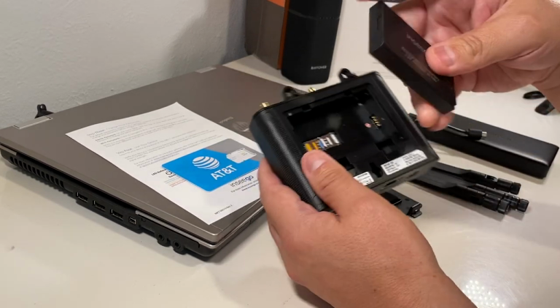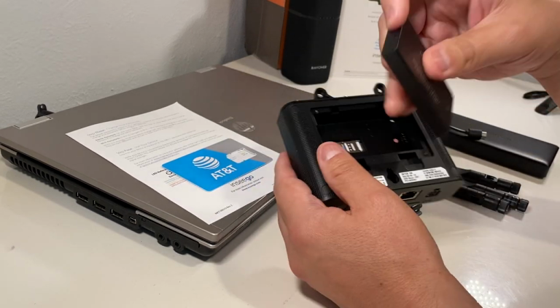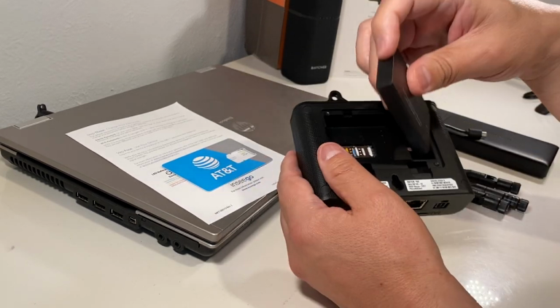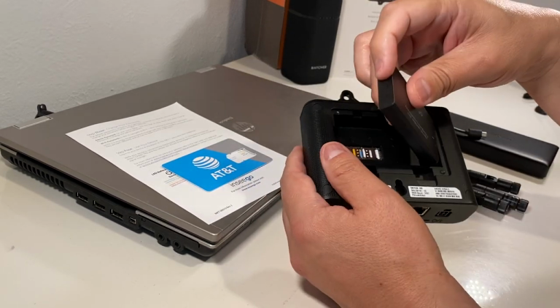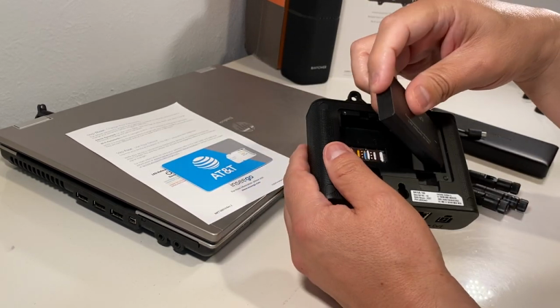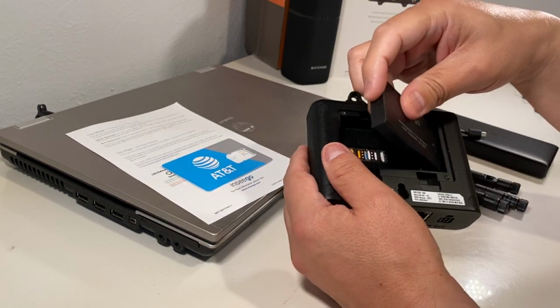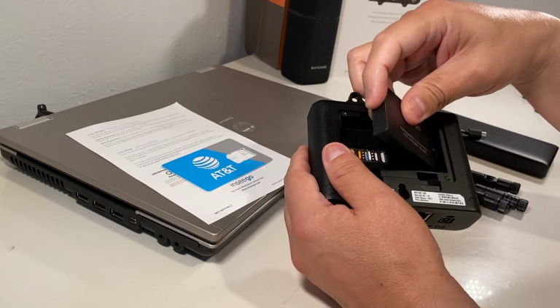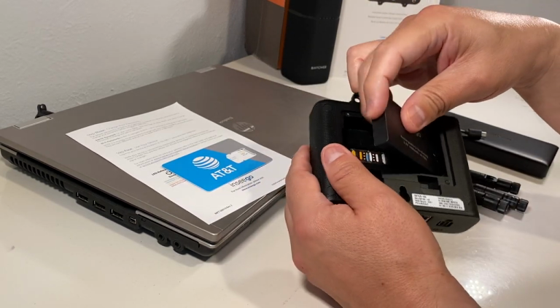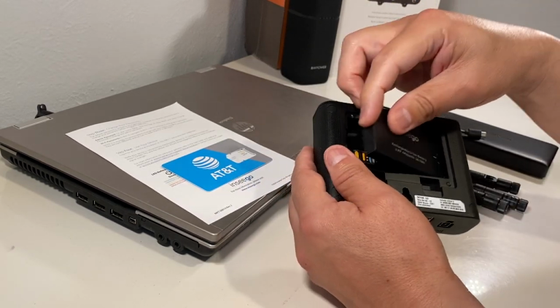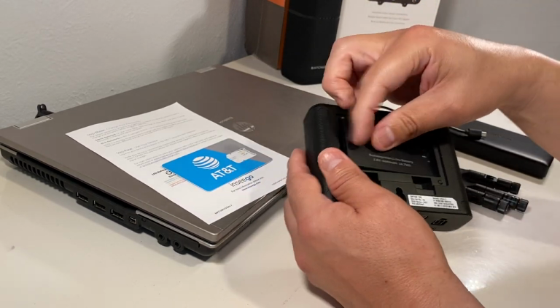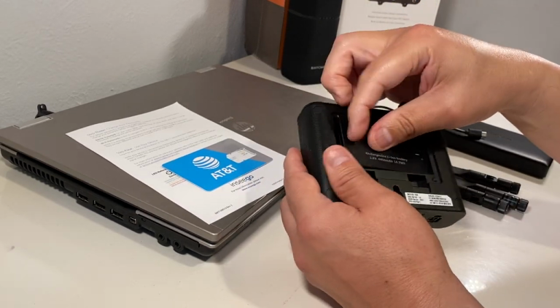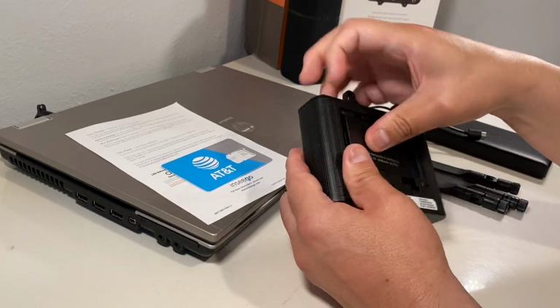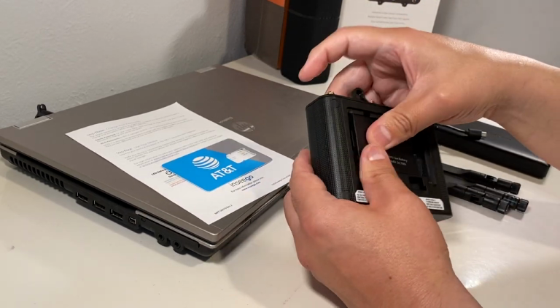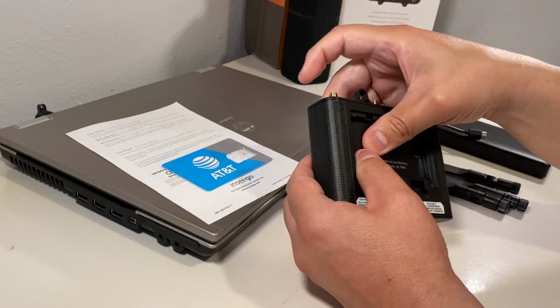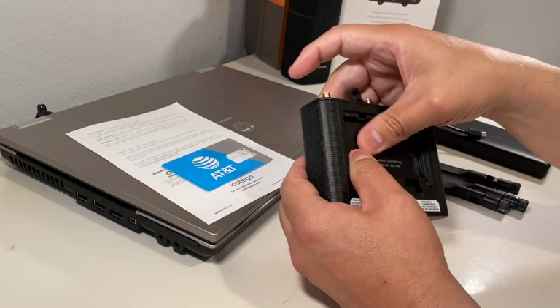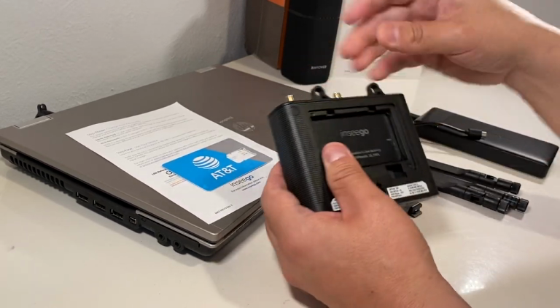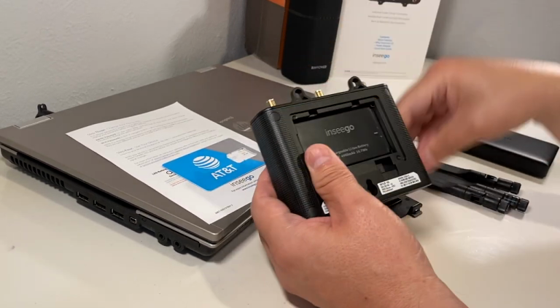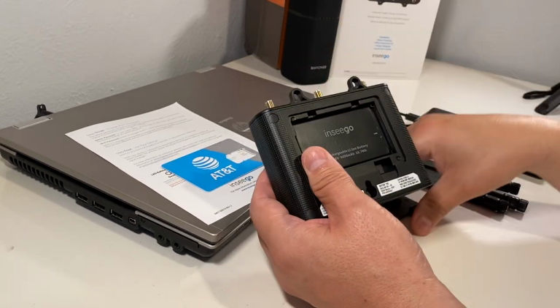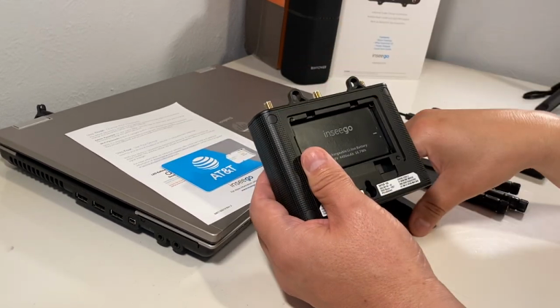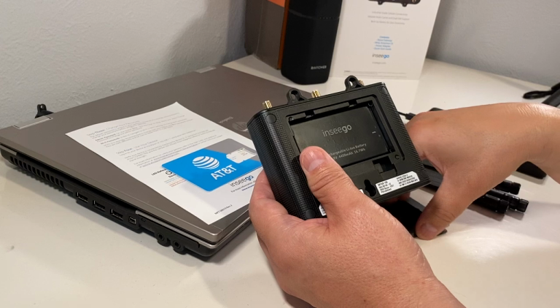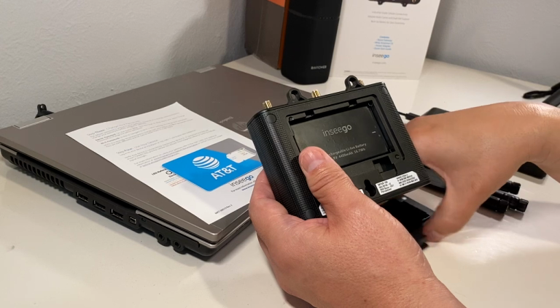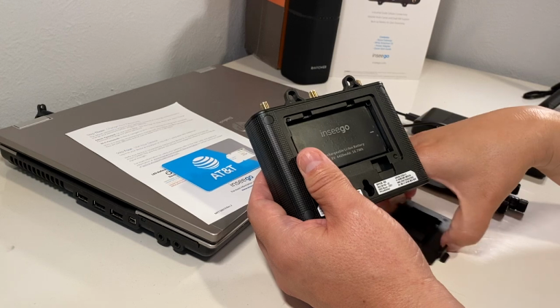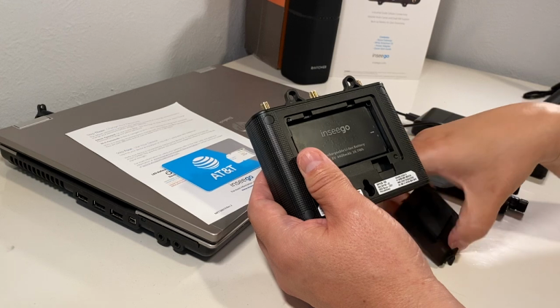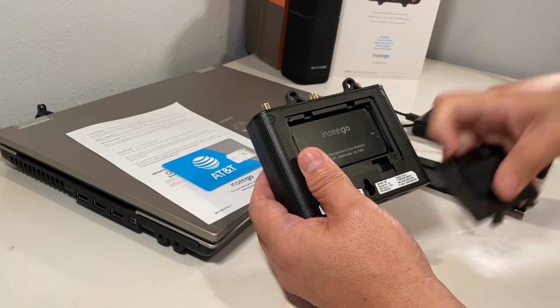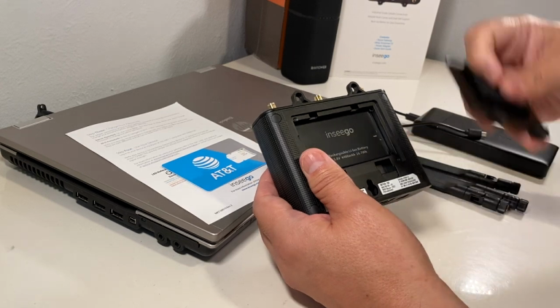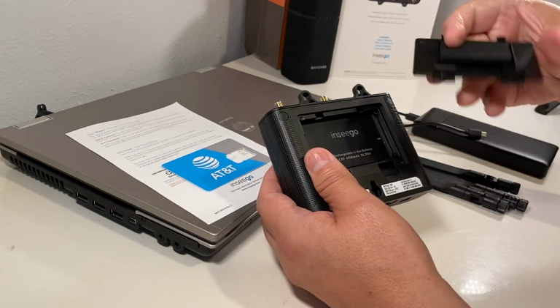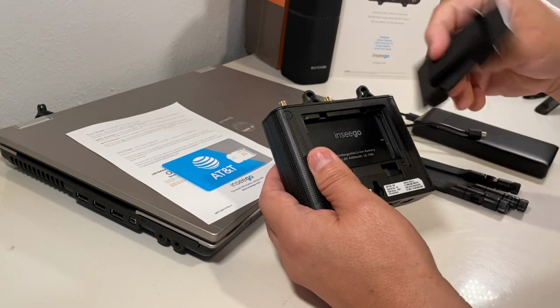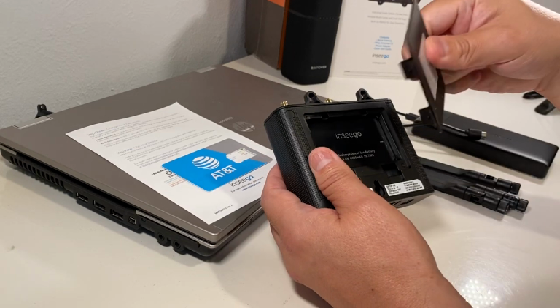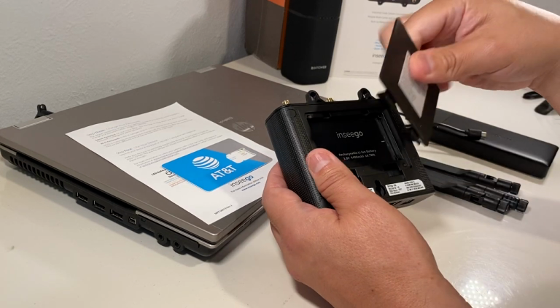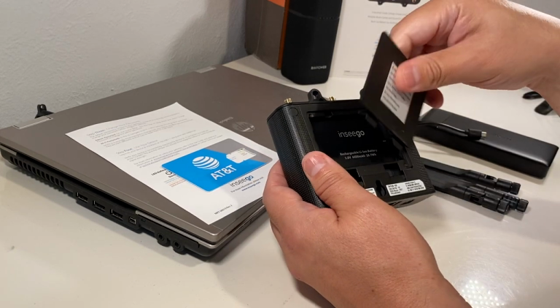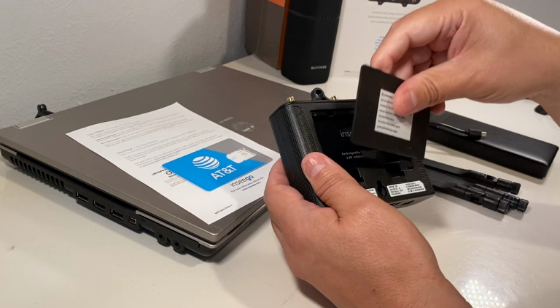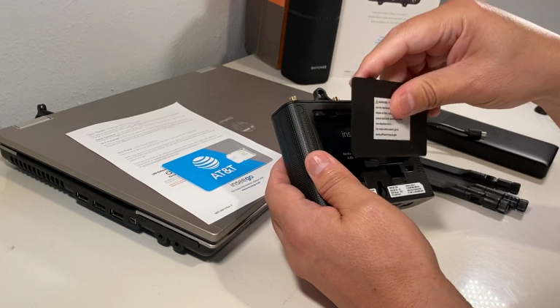Insert your battery and close your drawer.